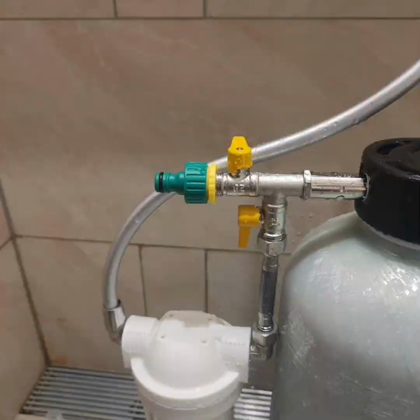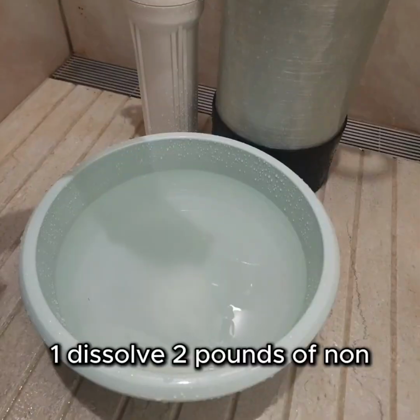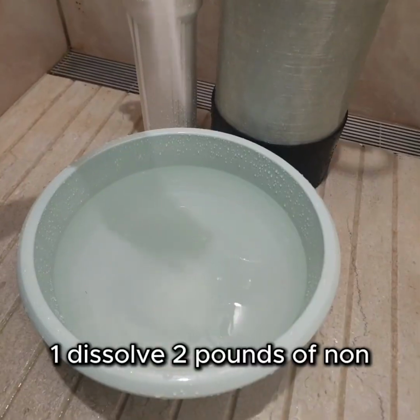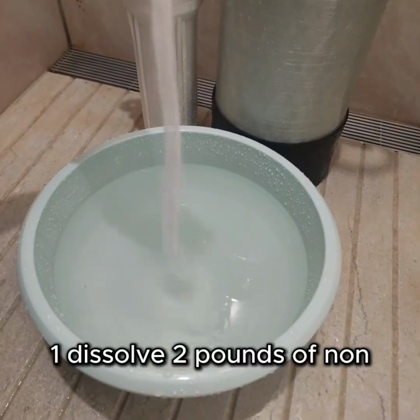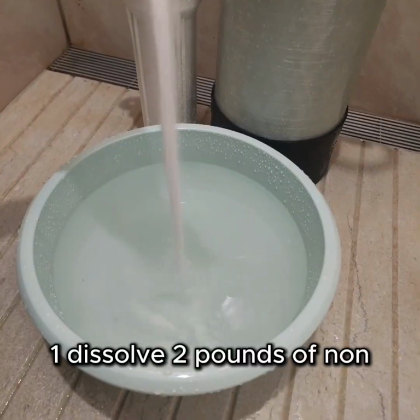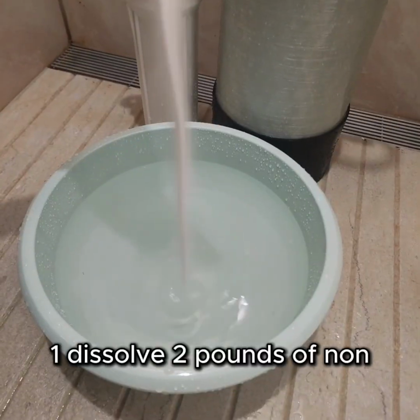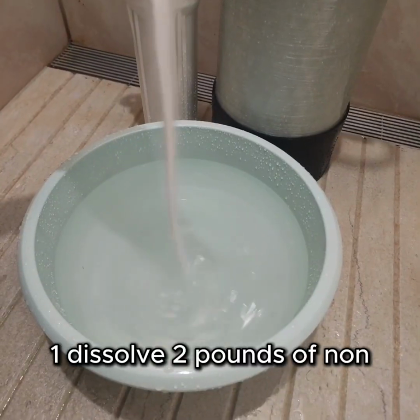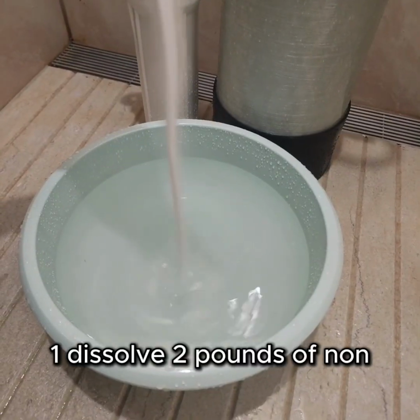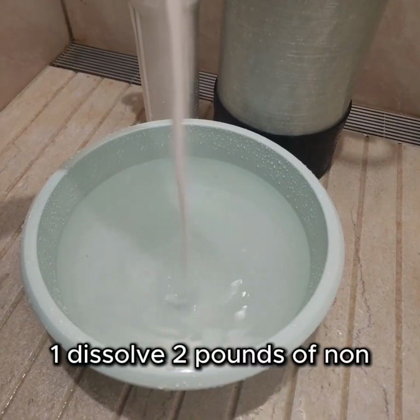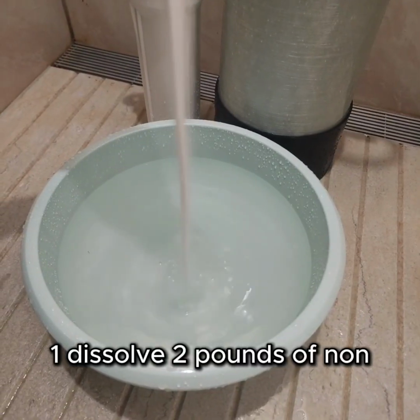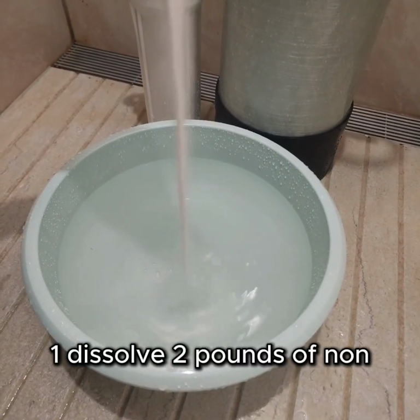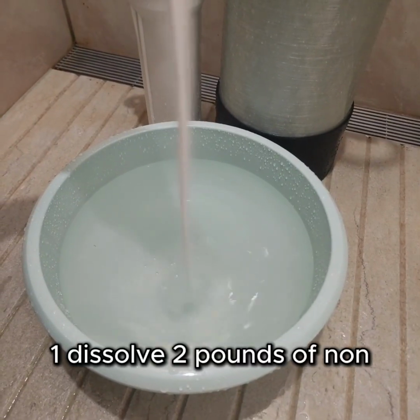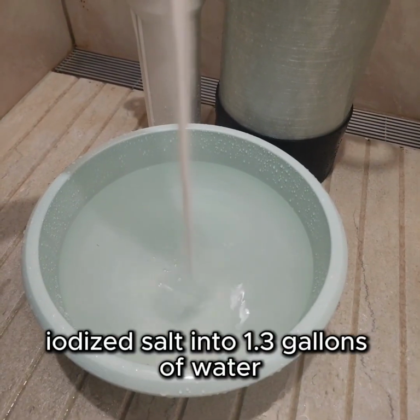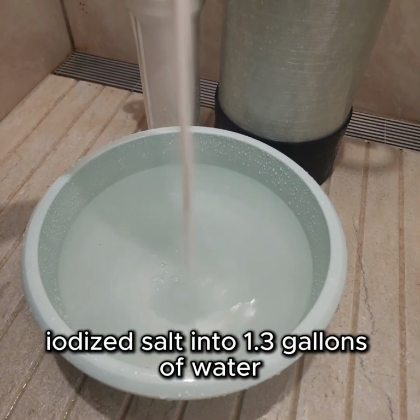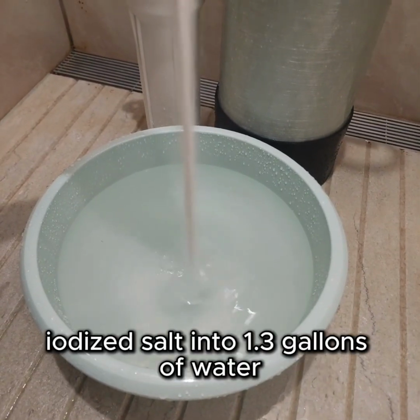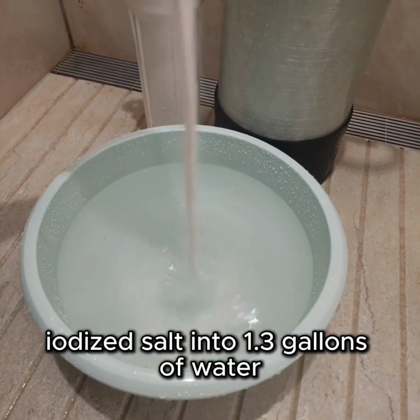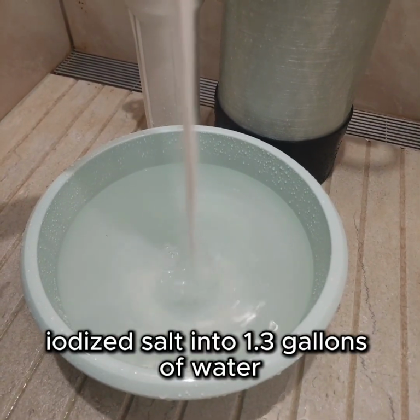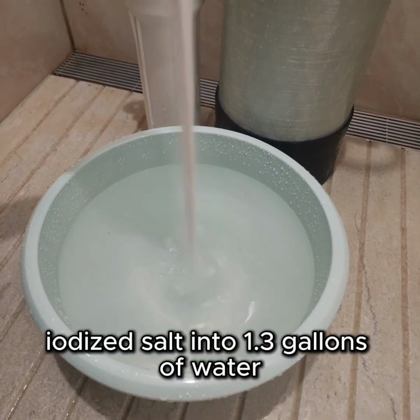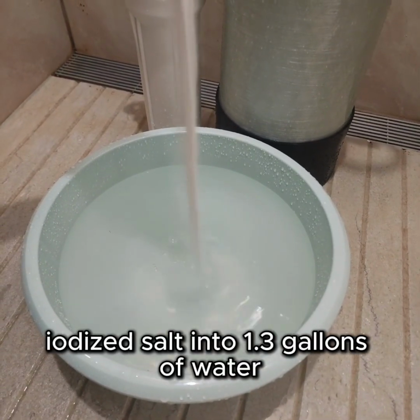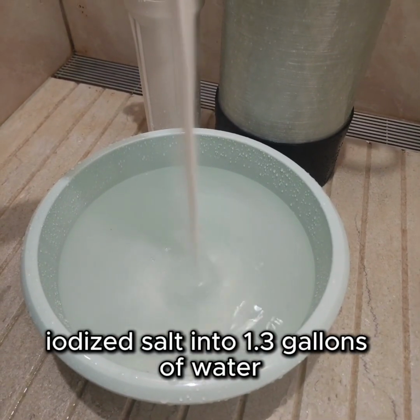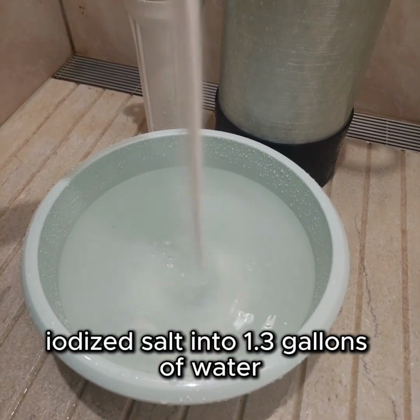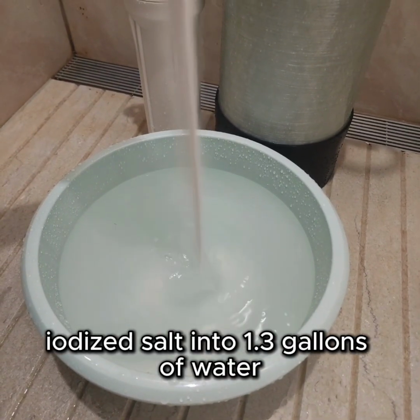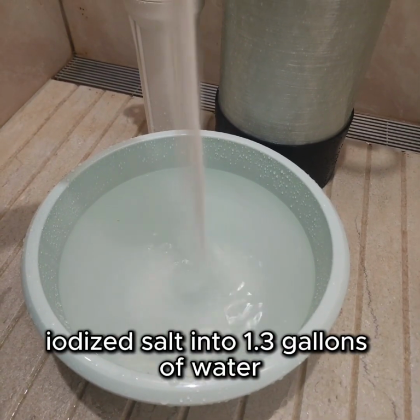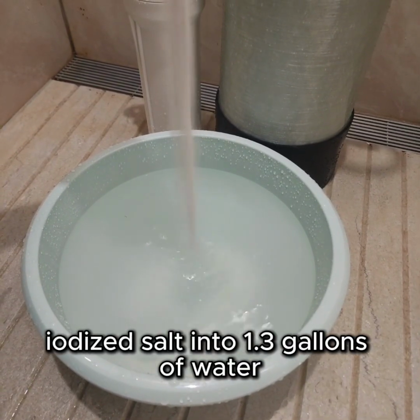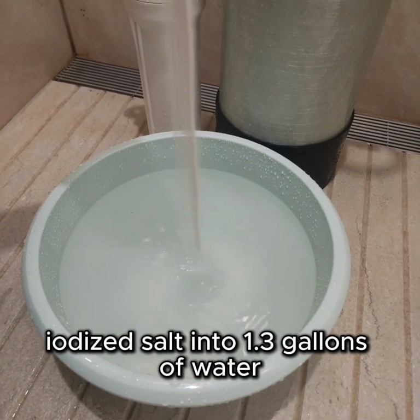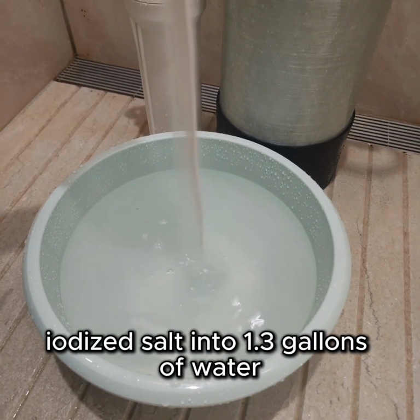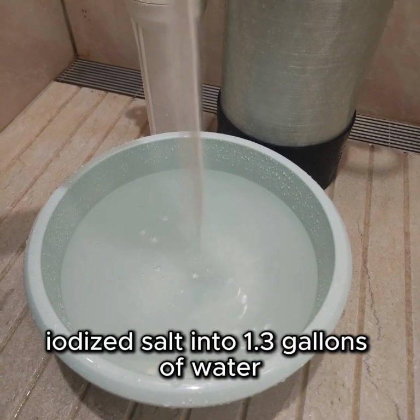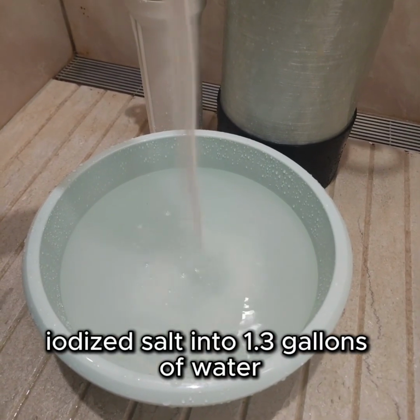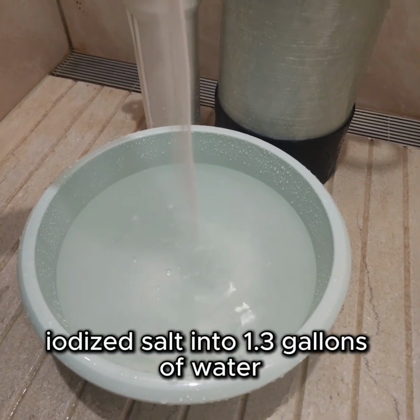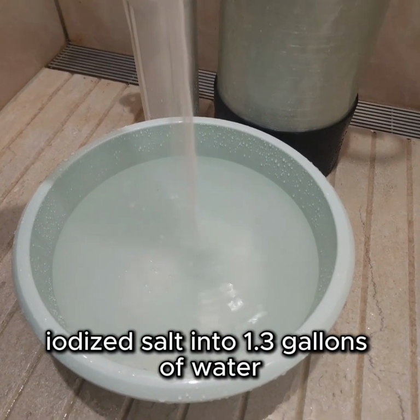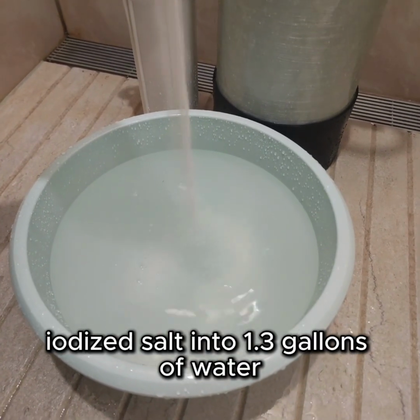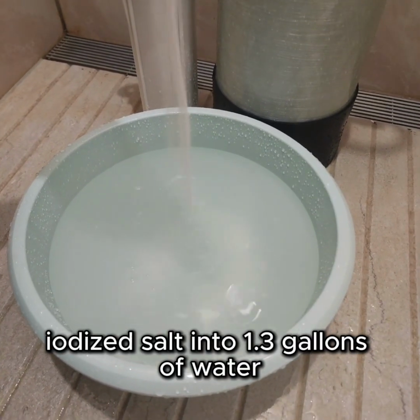Step 1. Dissolve pounds of non-iodized salt into 1.3 gallons of water.